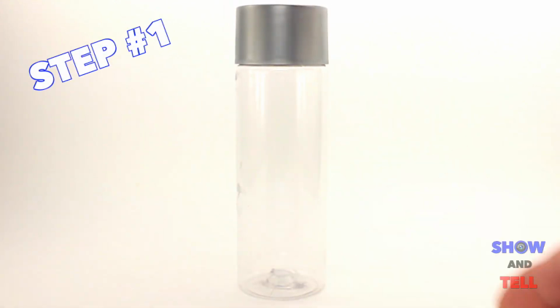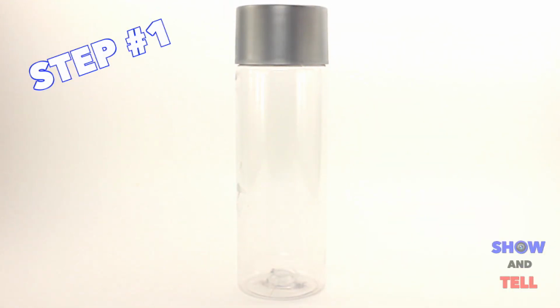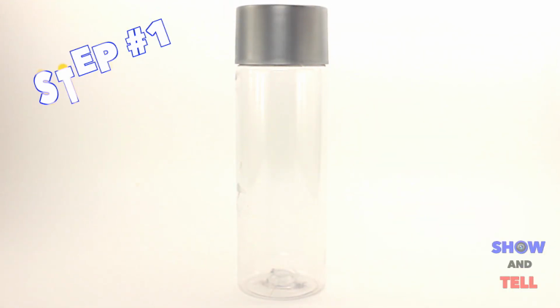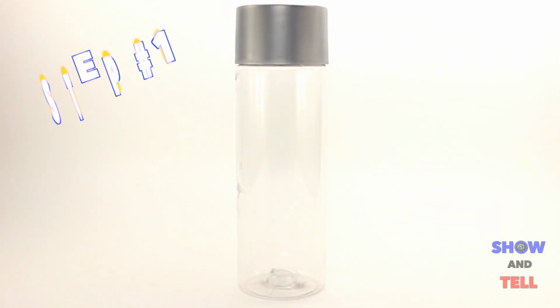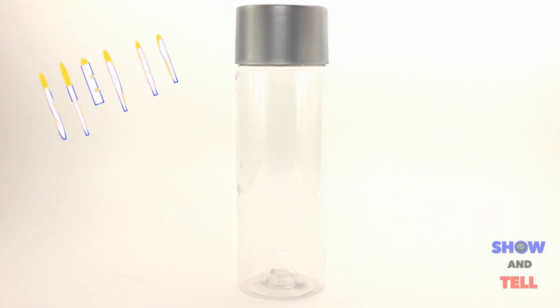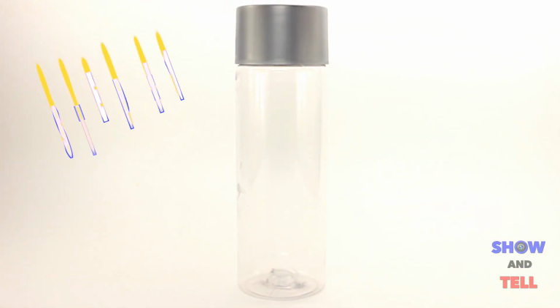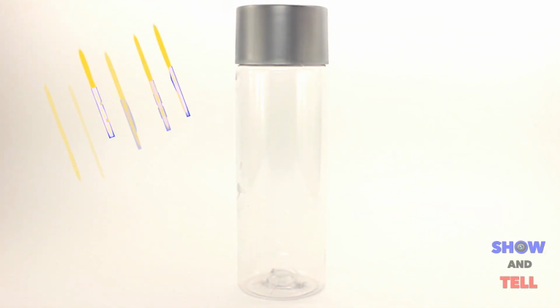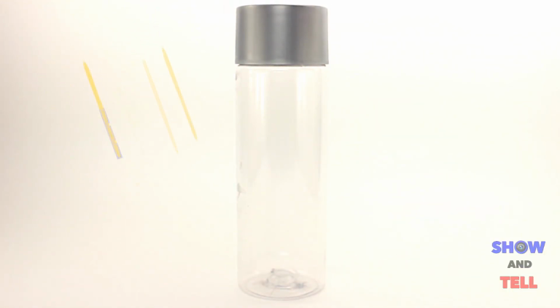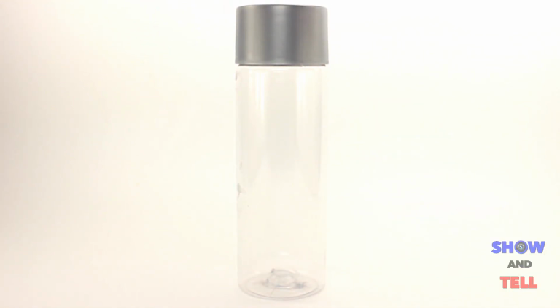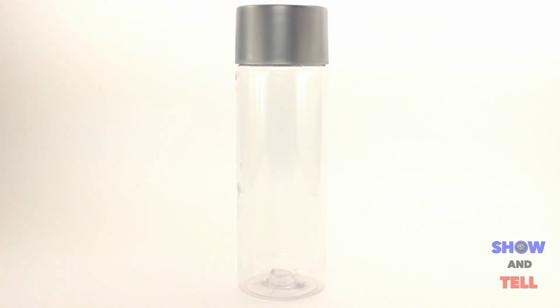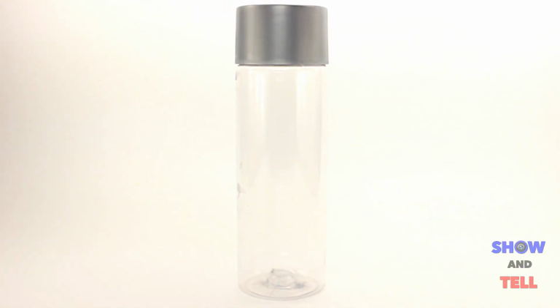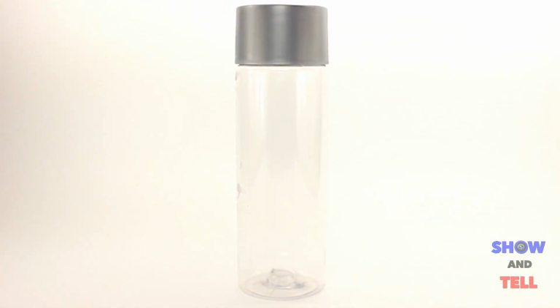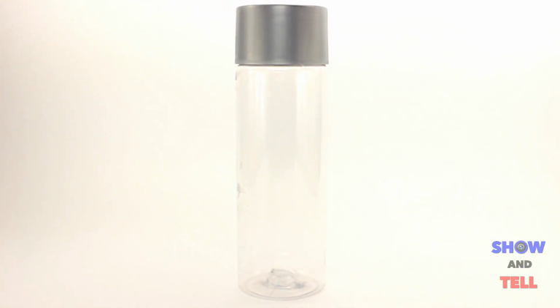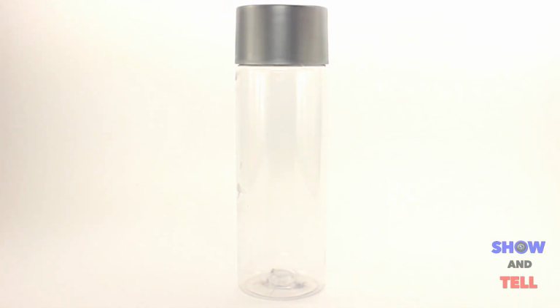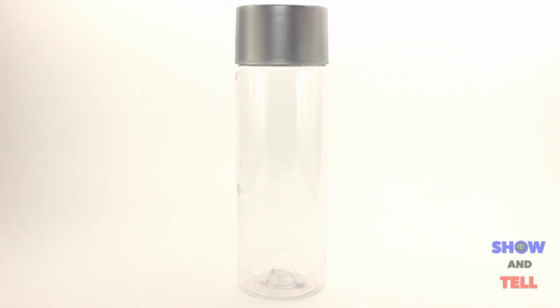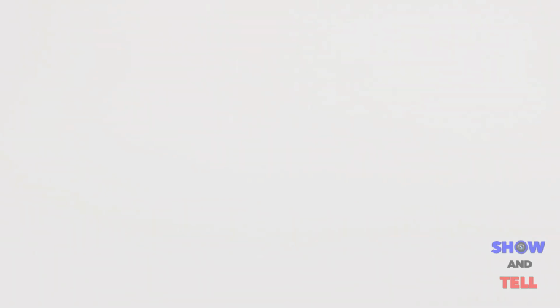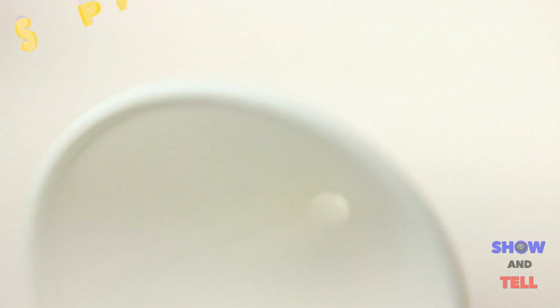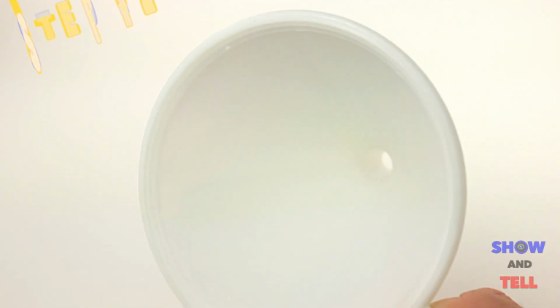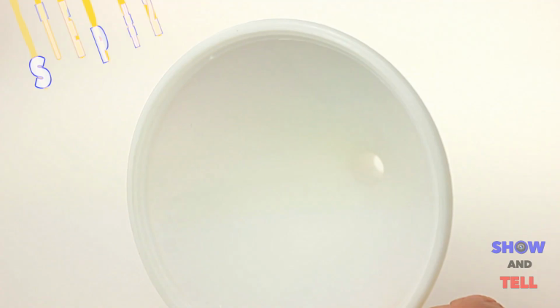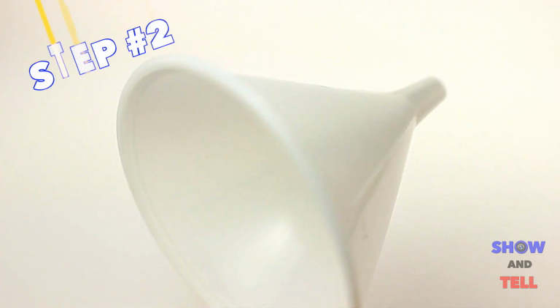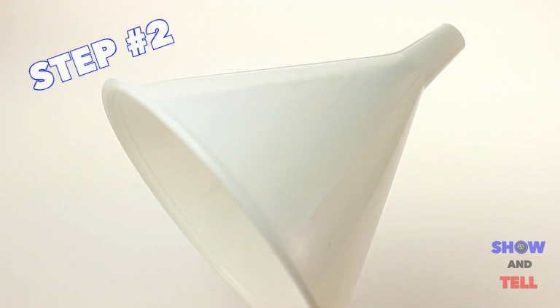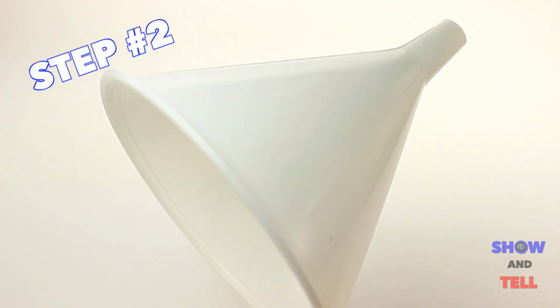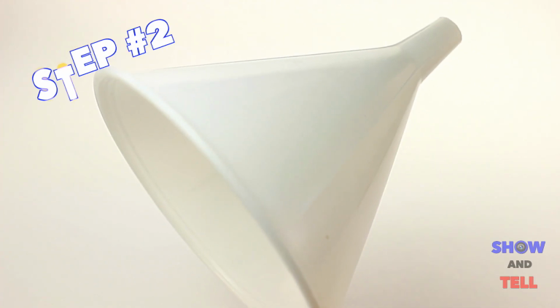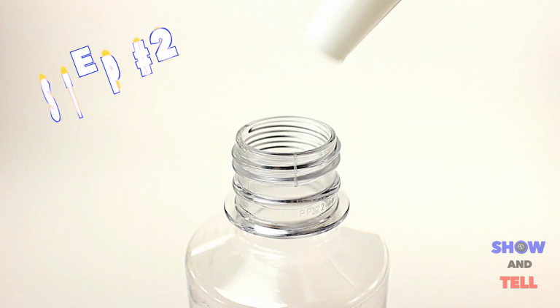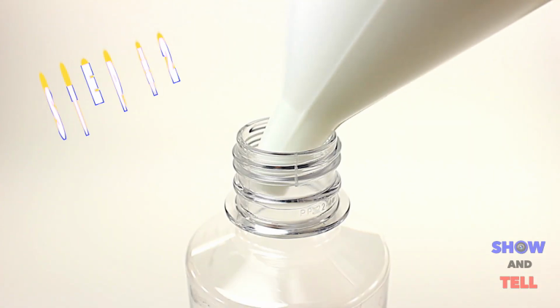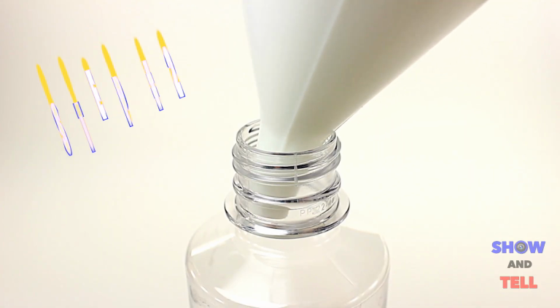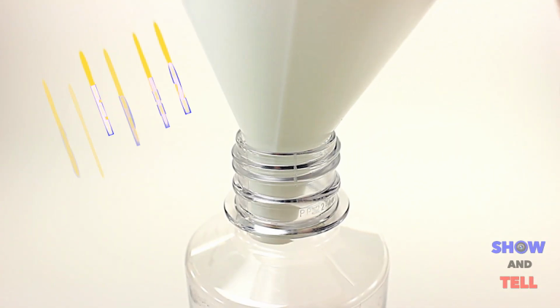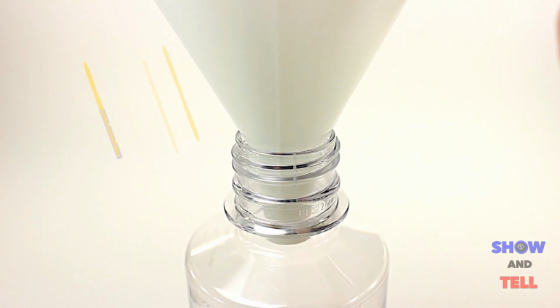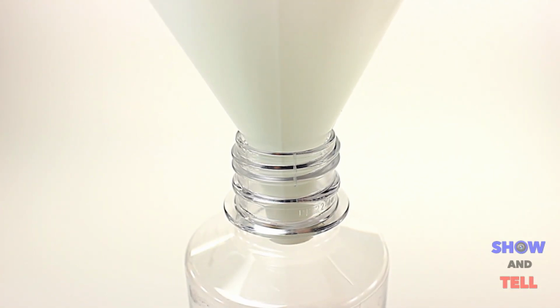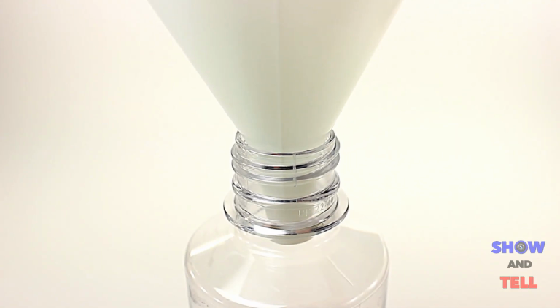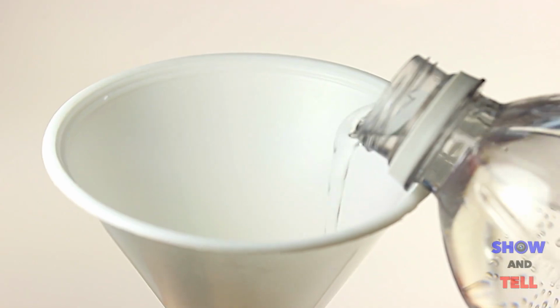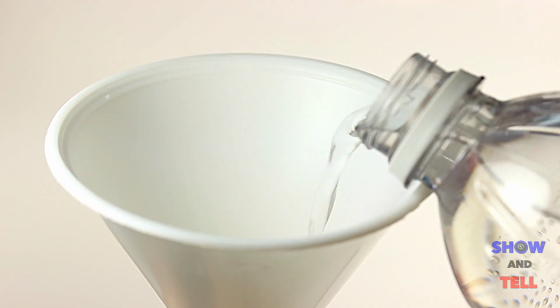Grab a clean plastic or glass container from your recycle bin. Step 2. Fill the container about a quarter full of water.